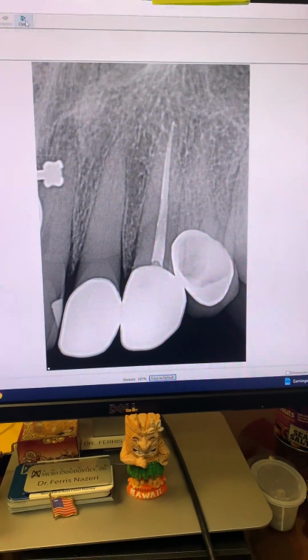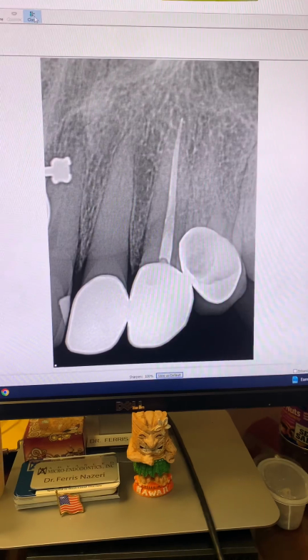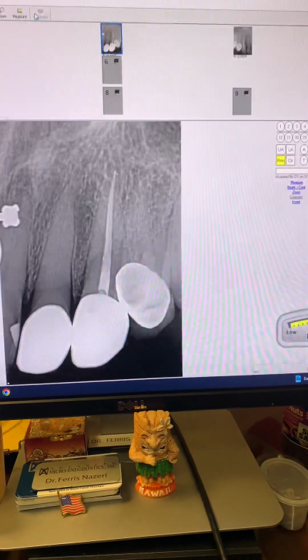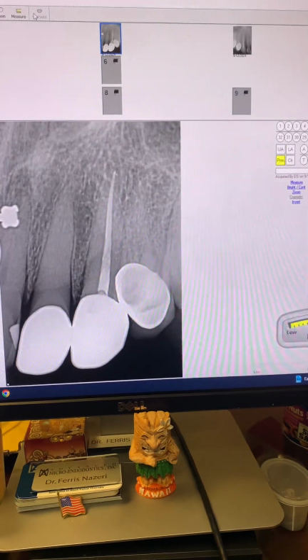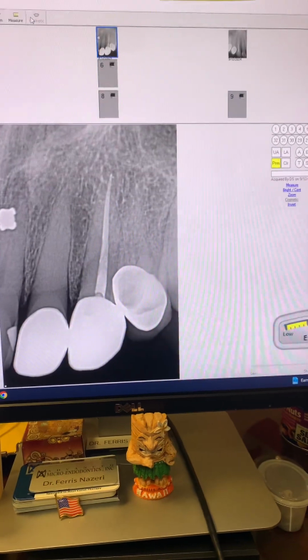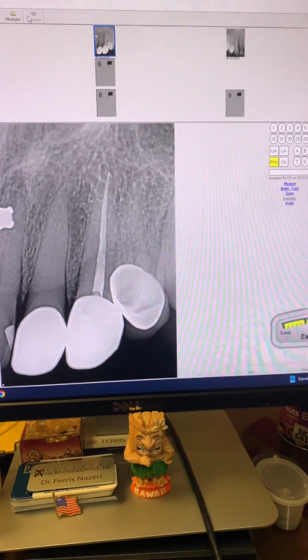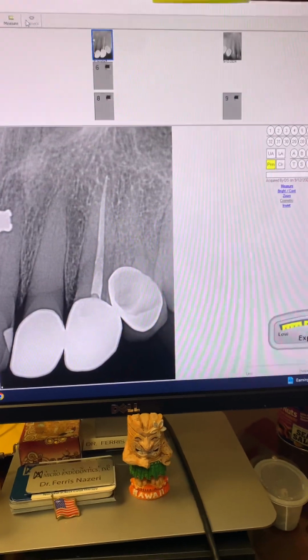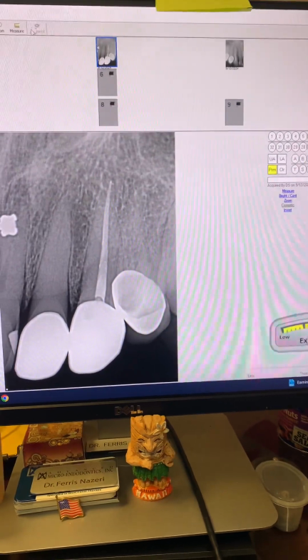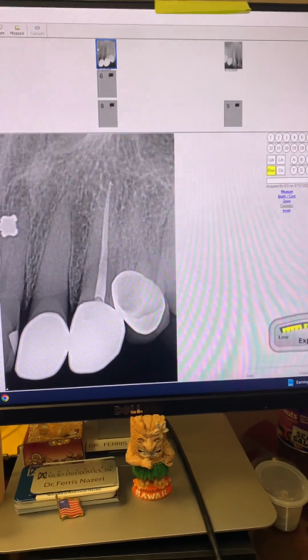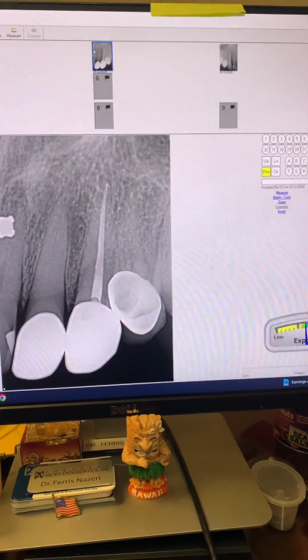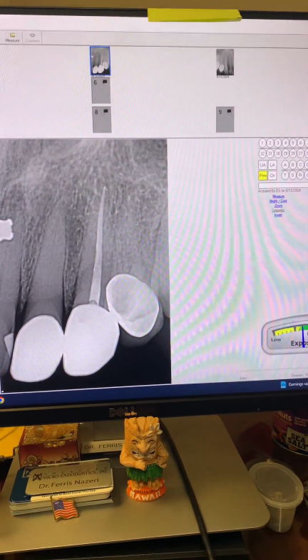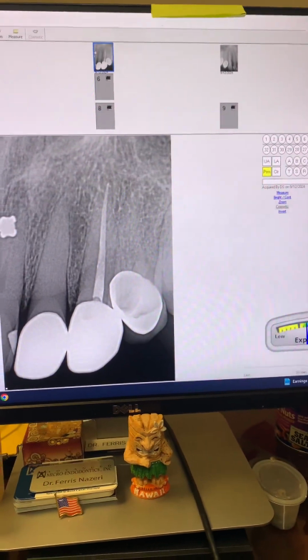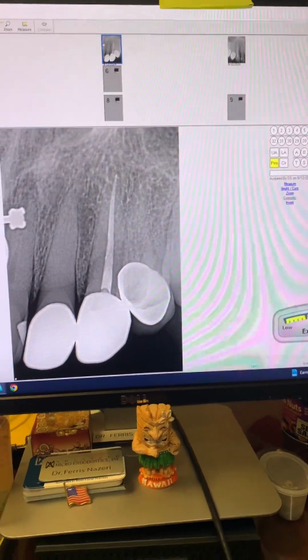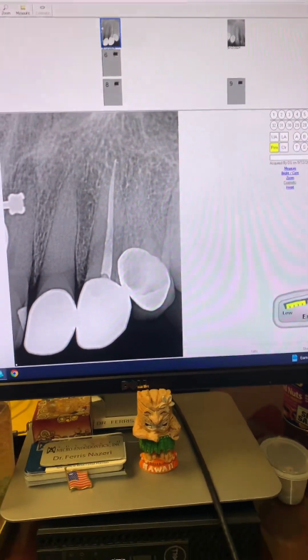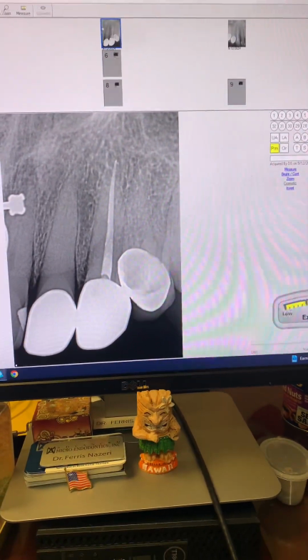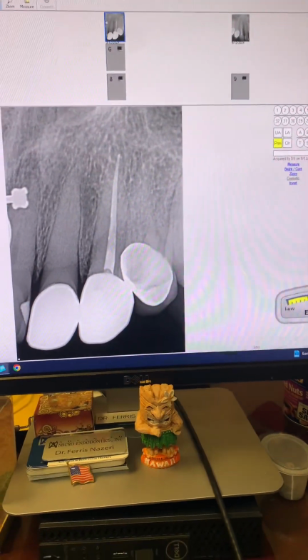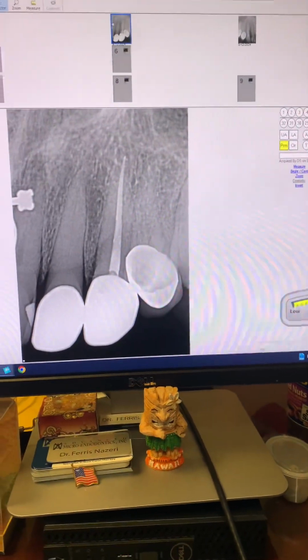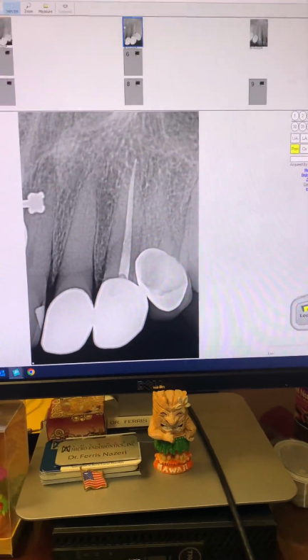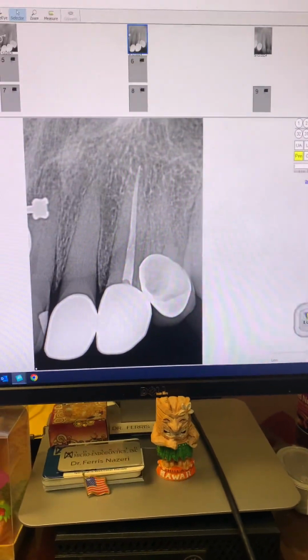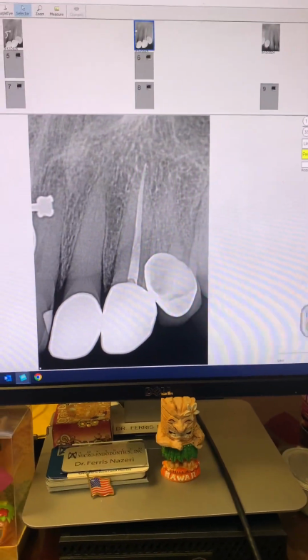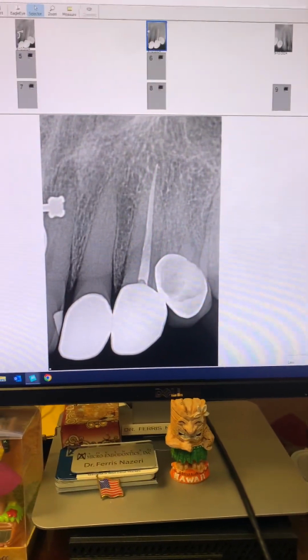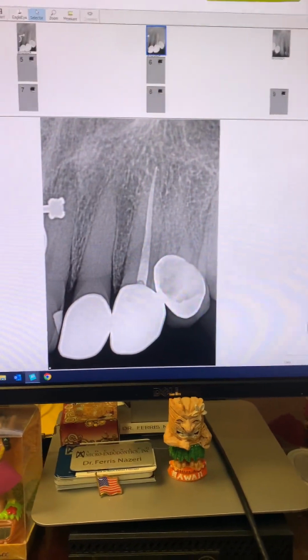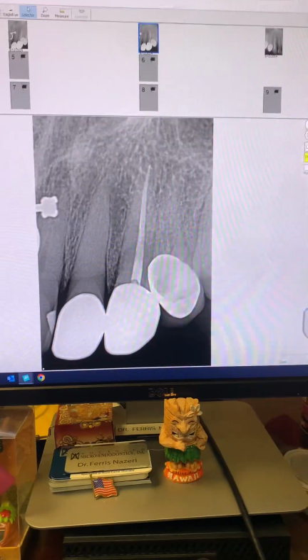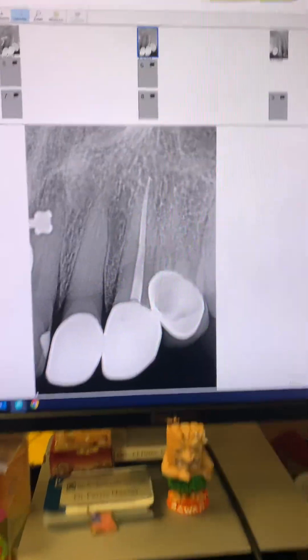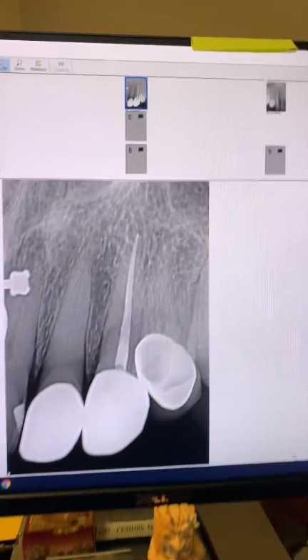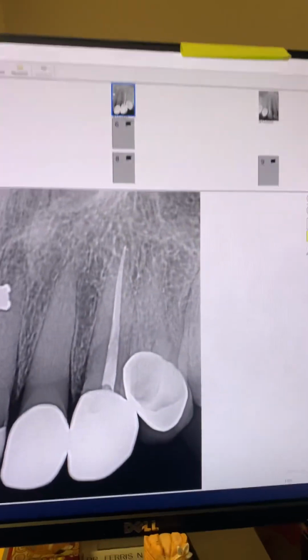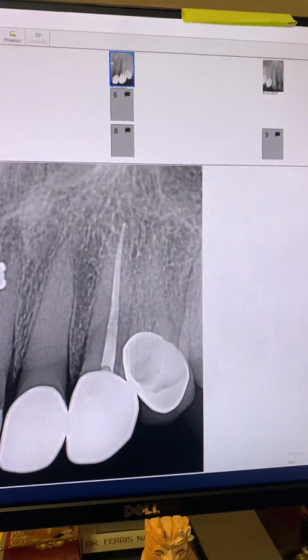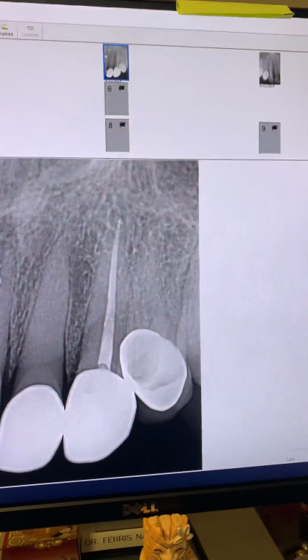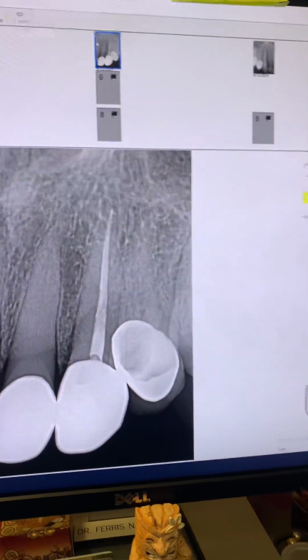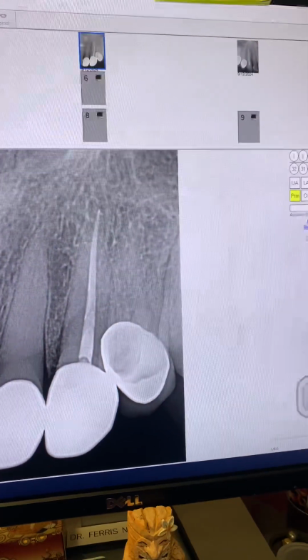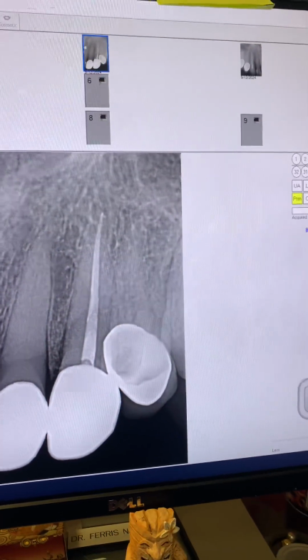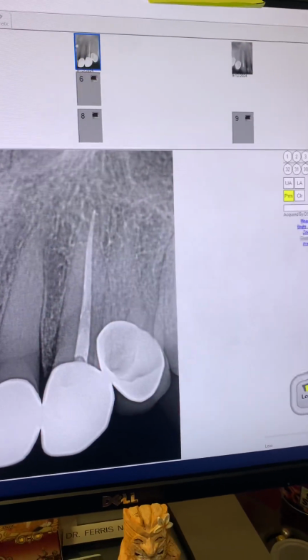Then in 2020, so four years ago, patient came to see me for endodontic treatment of tooth number six.